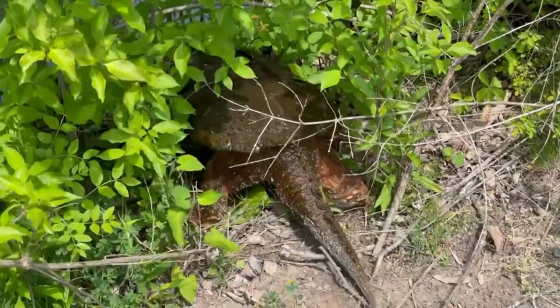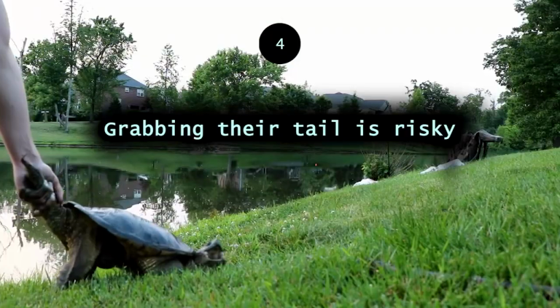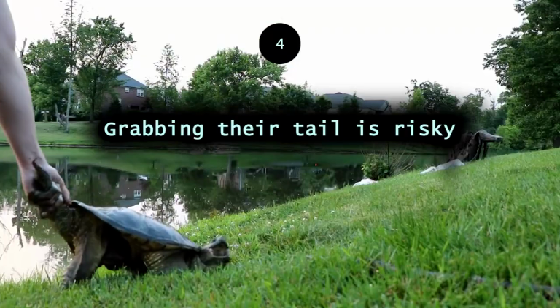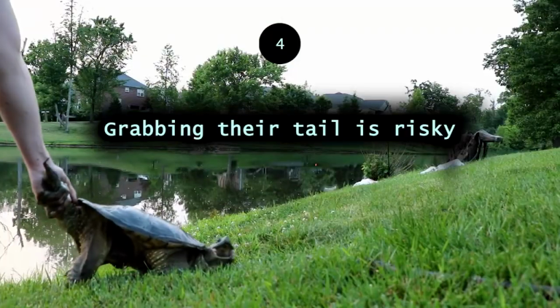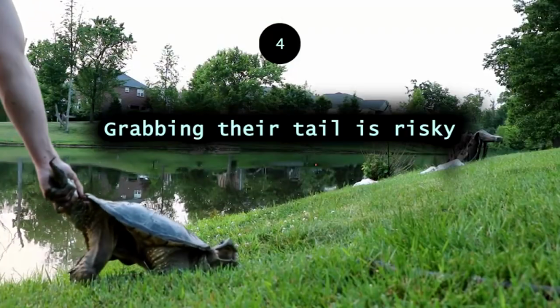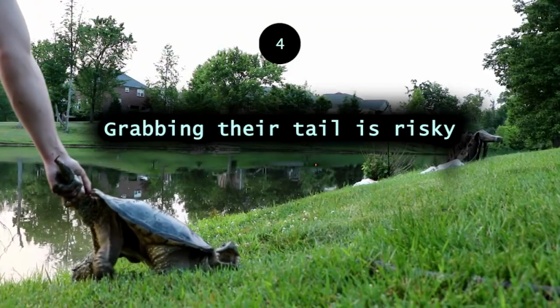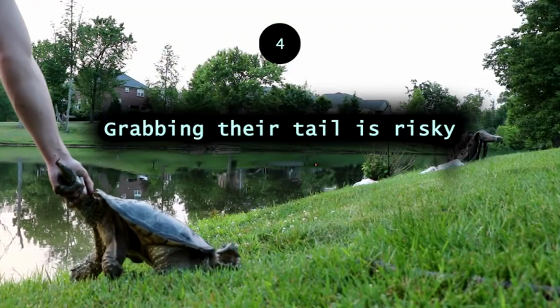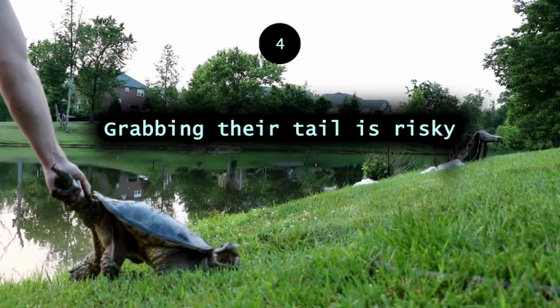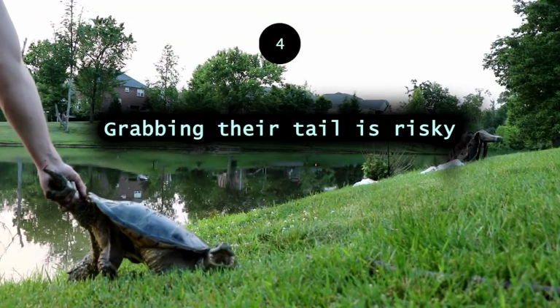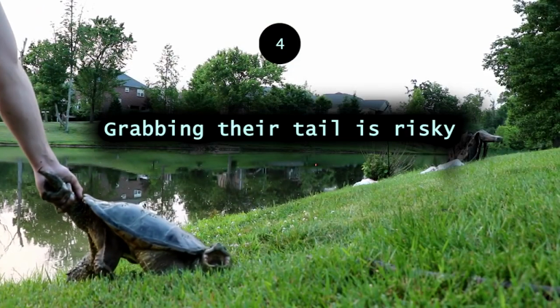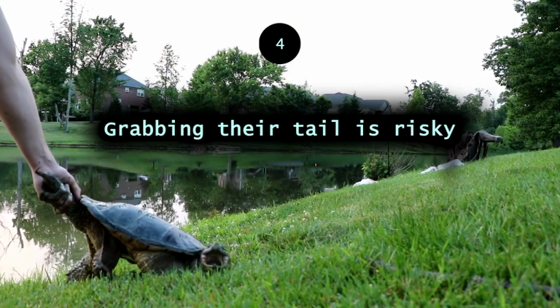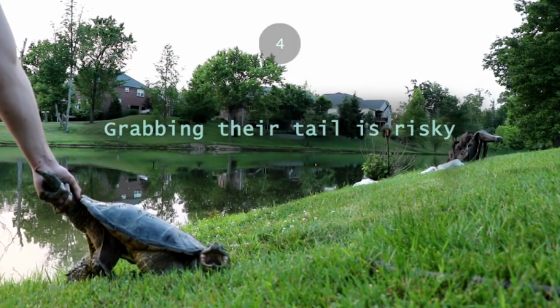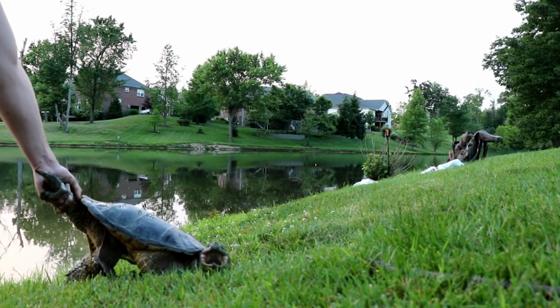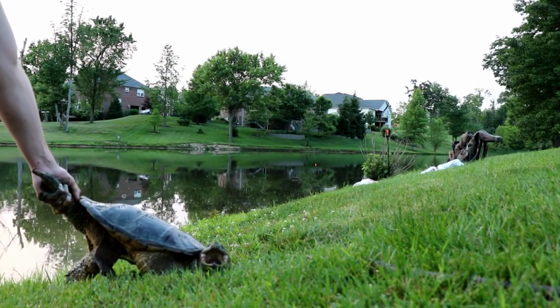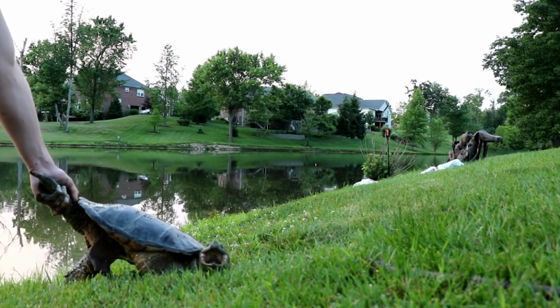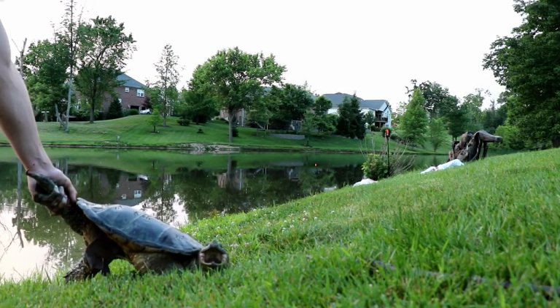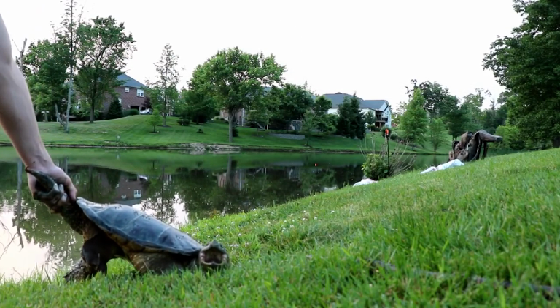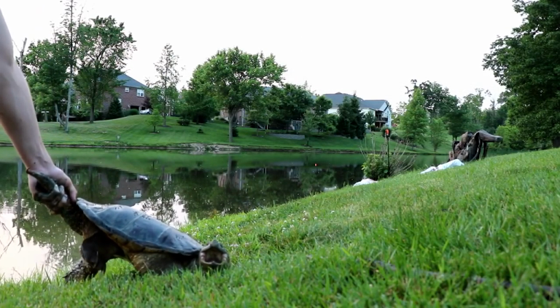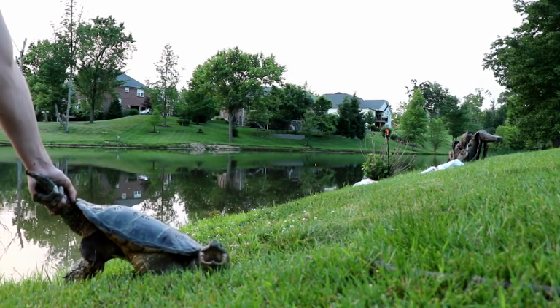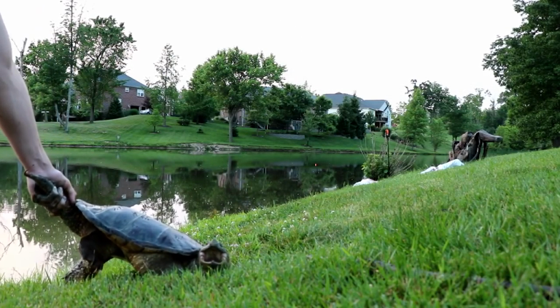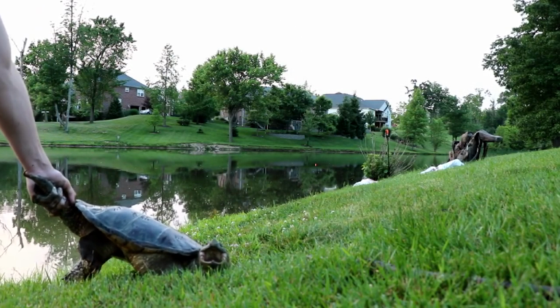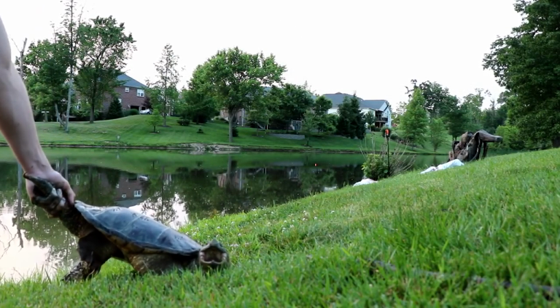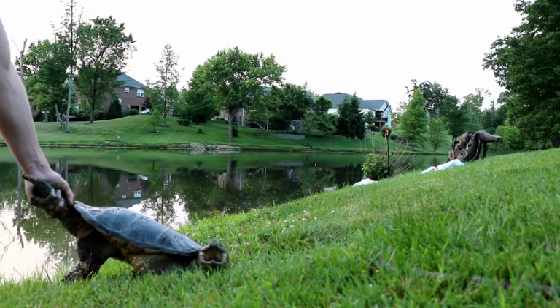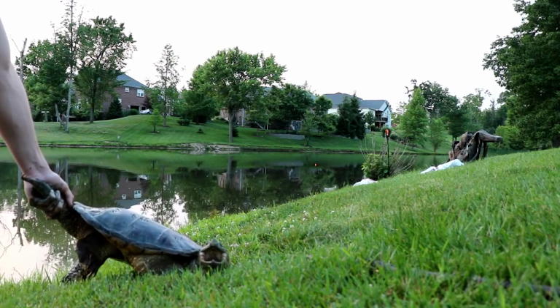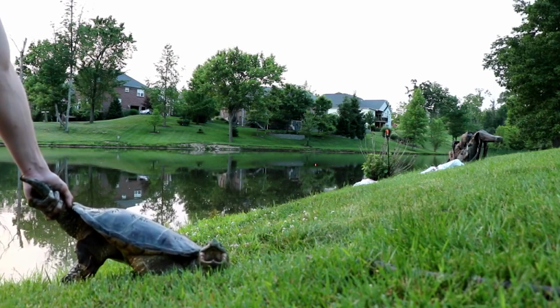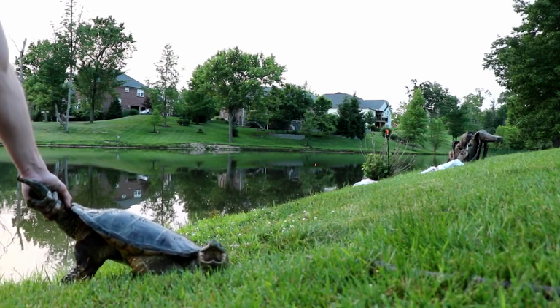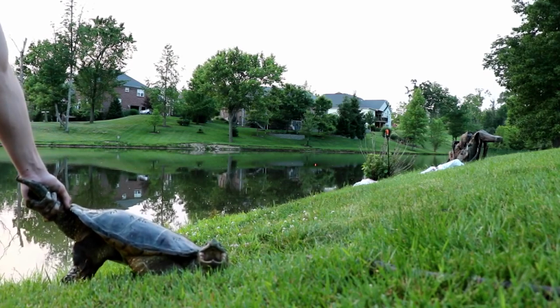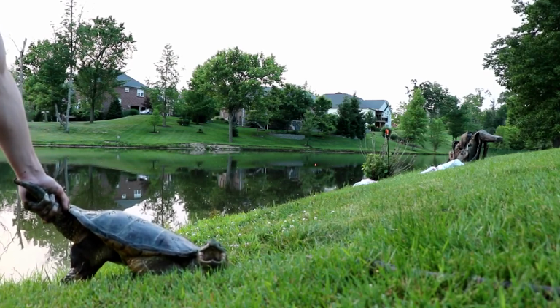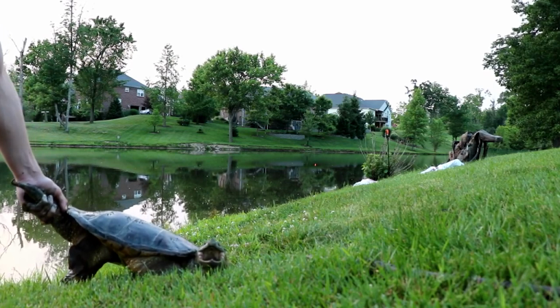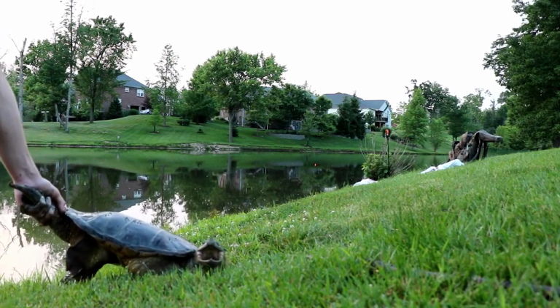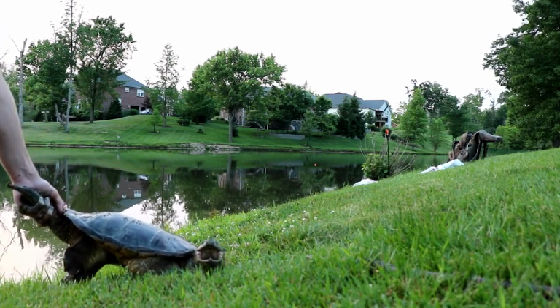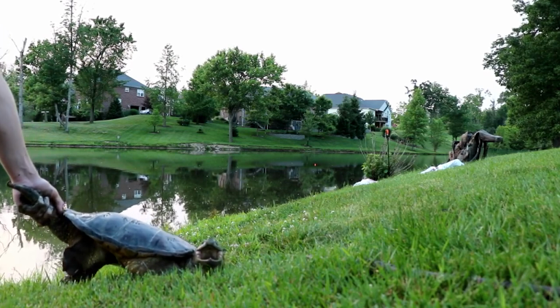Grabbing their tail is risky. It can cause a deadly spinal cord injury to the turtle.